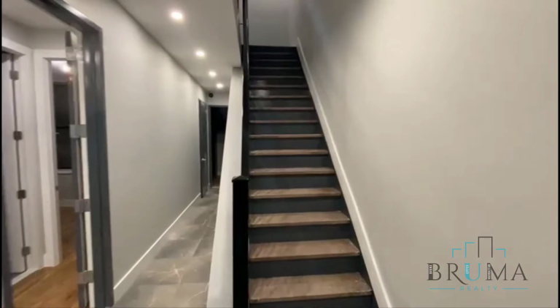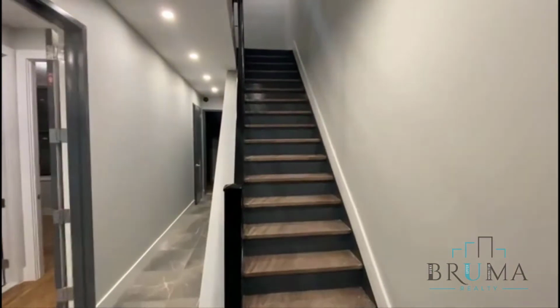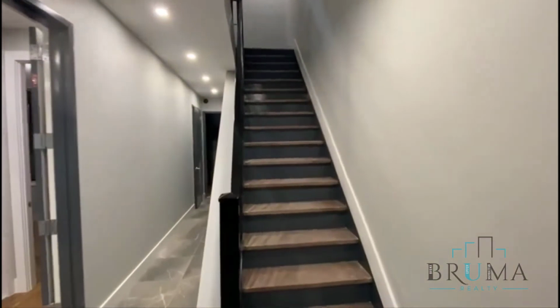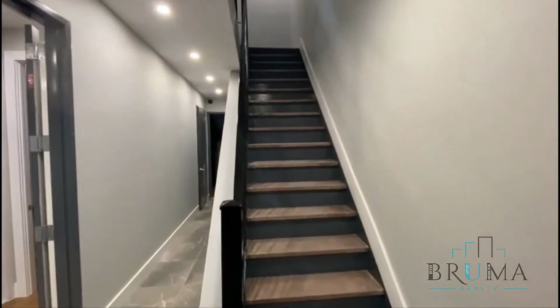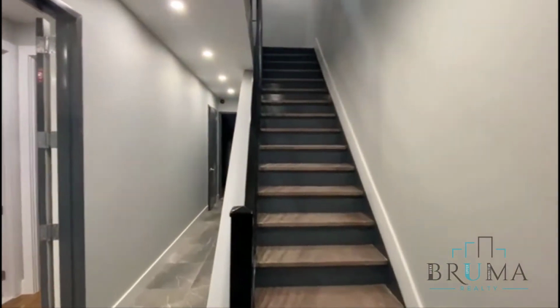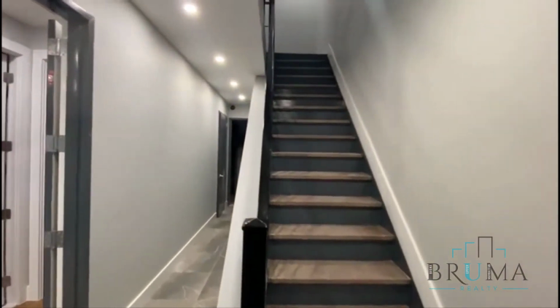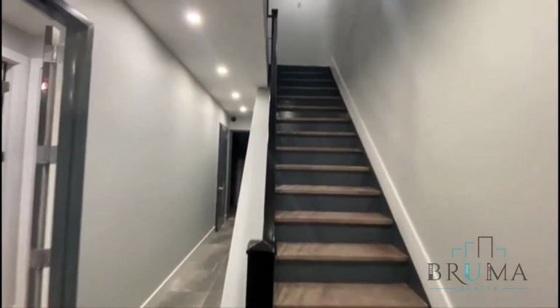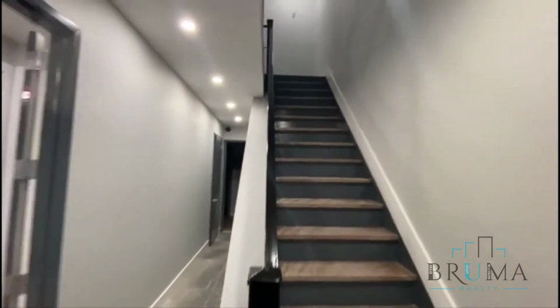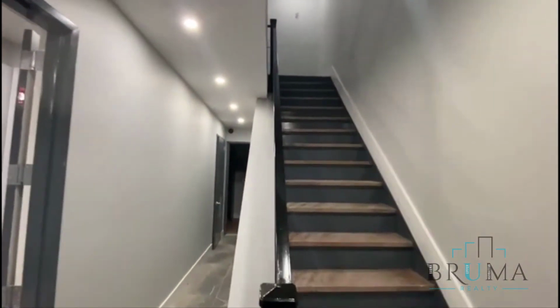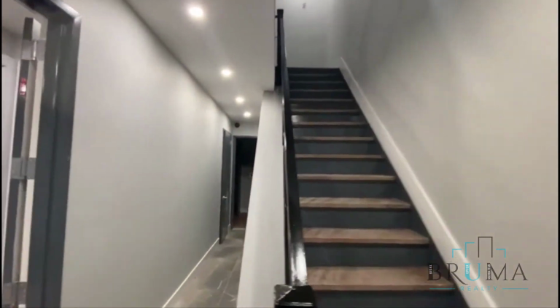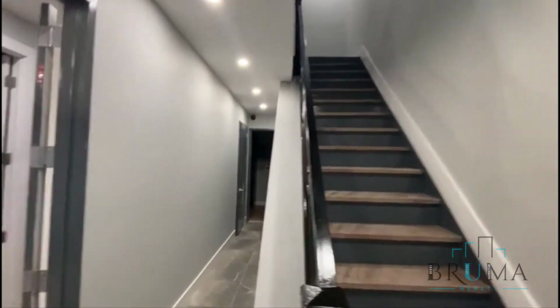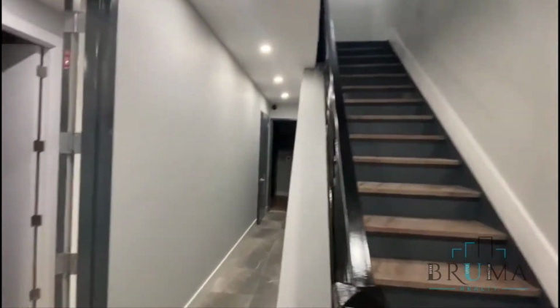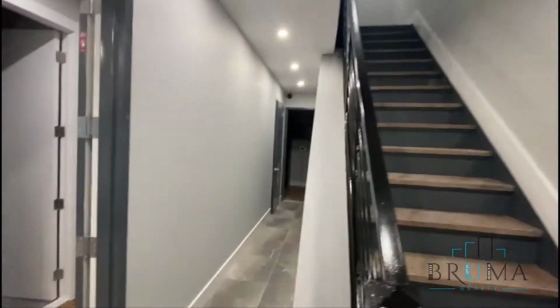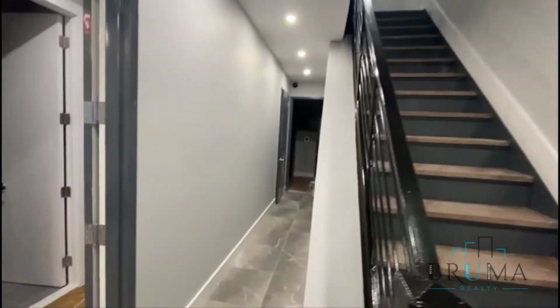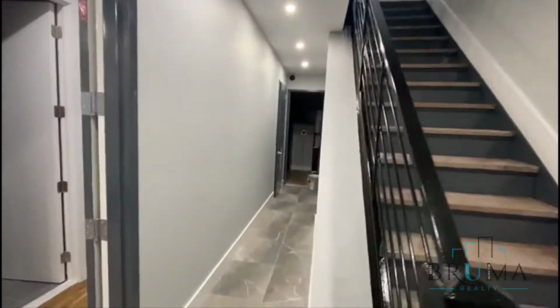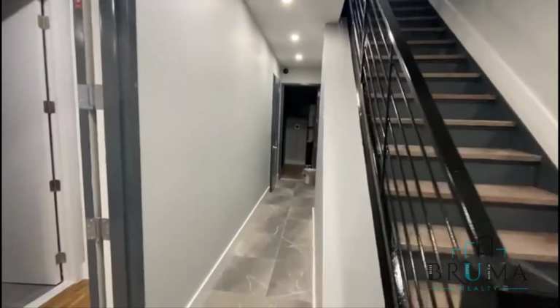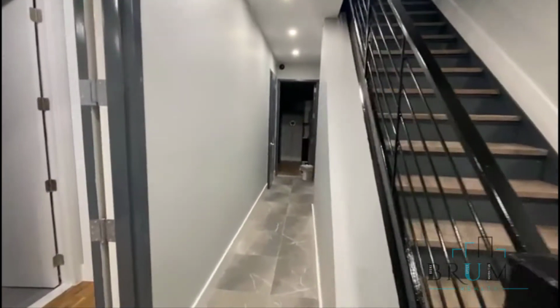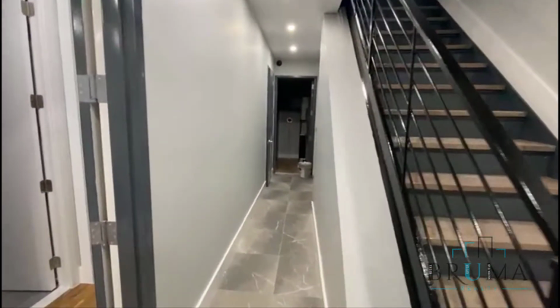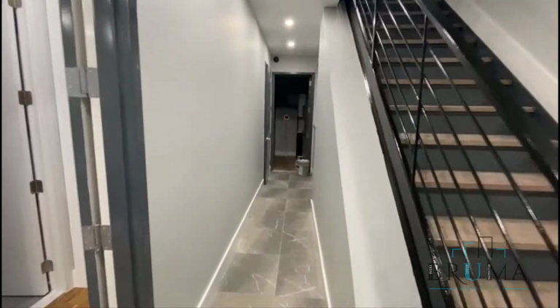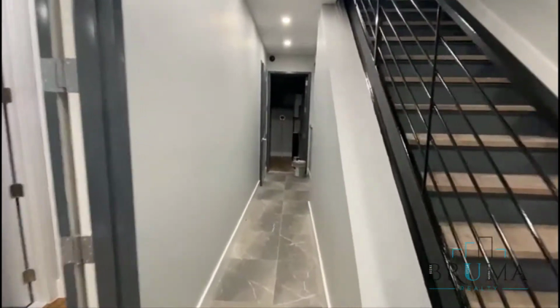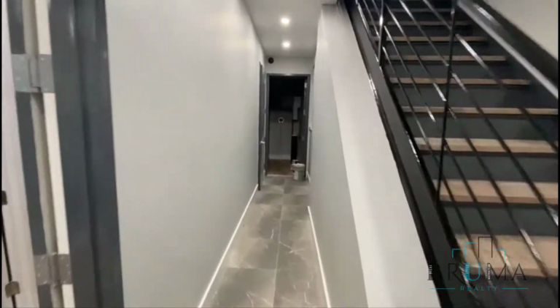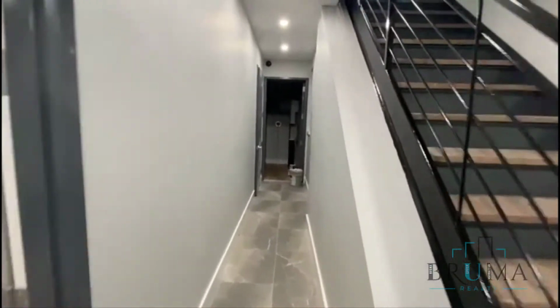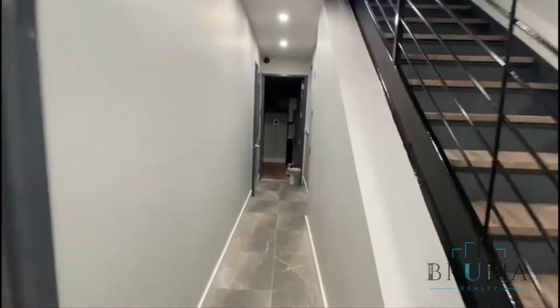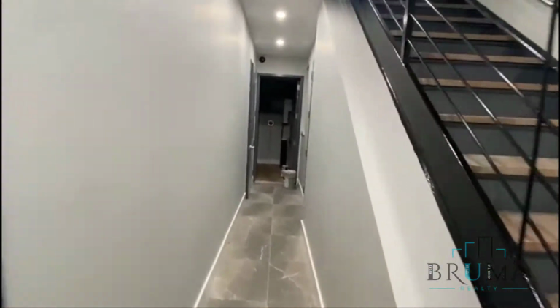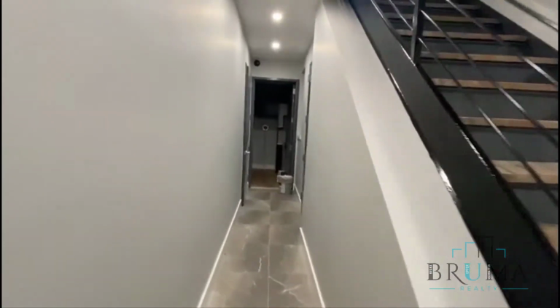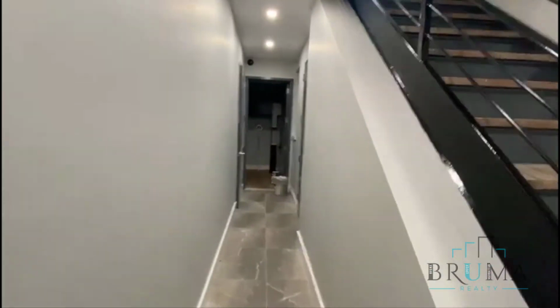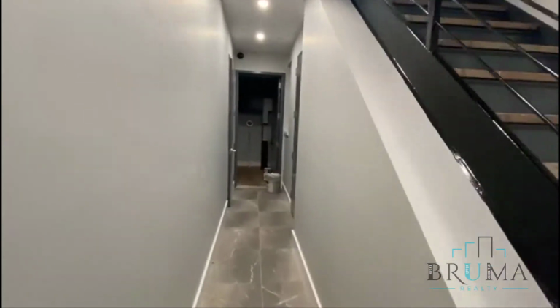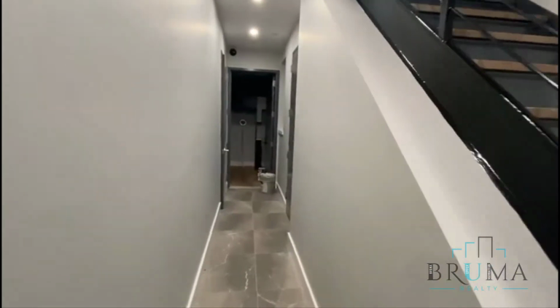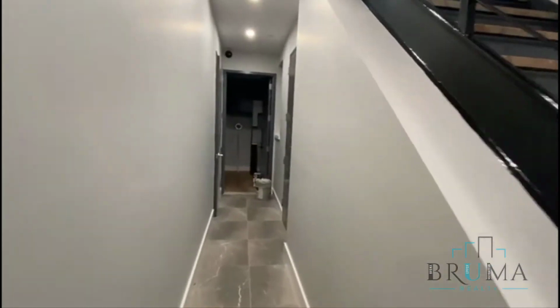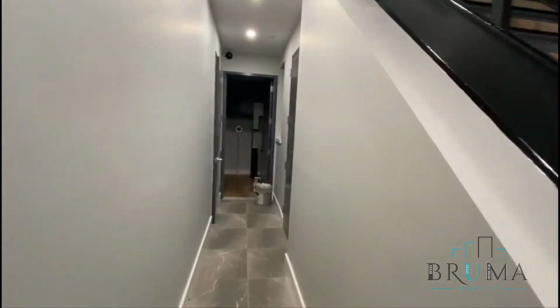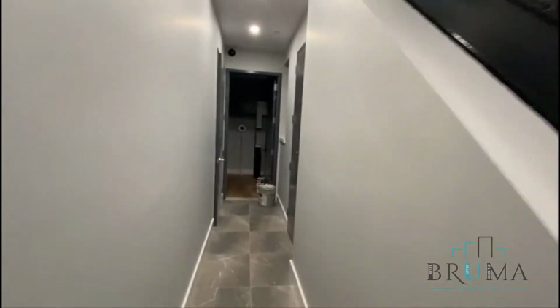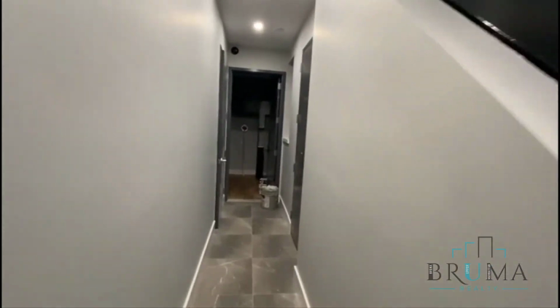This is the staircase upstairs. We have some apartments over here.